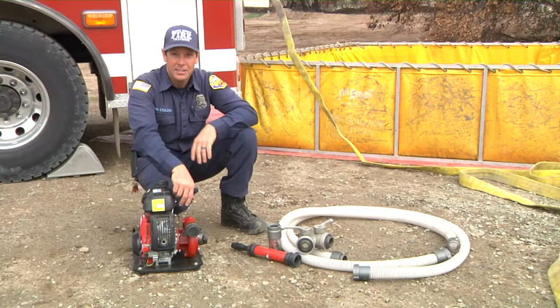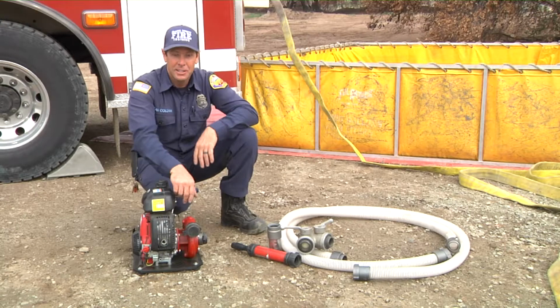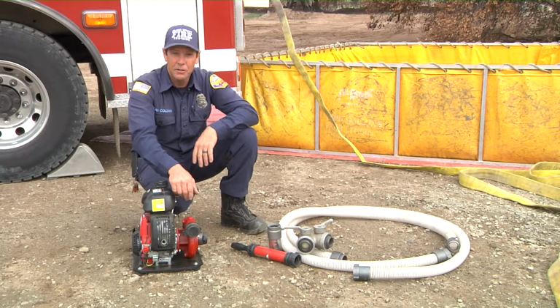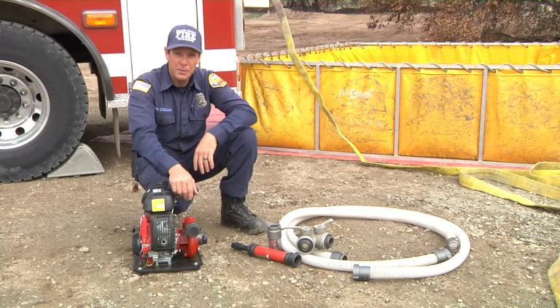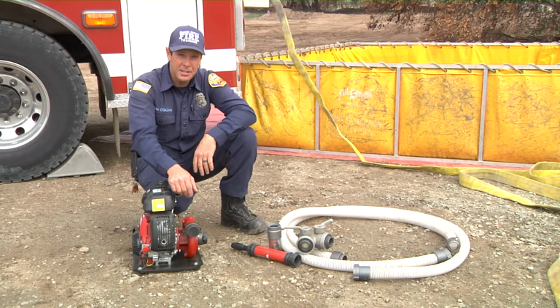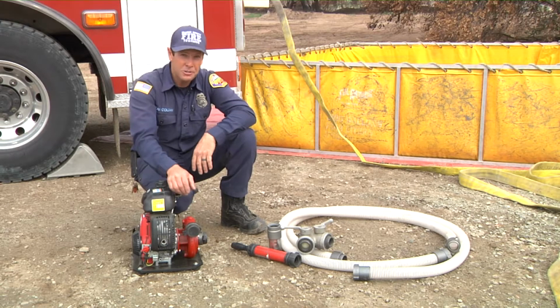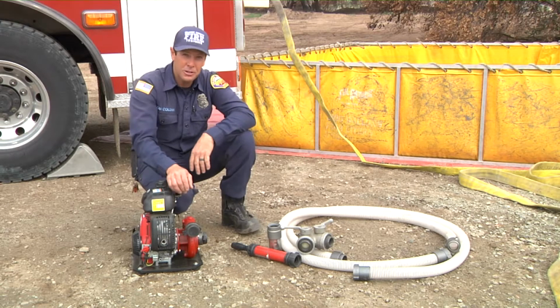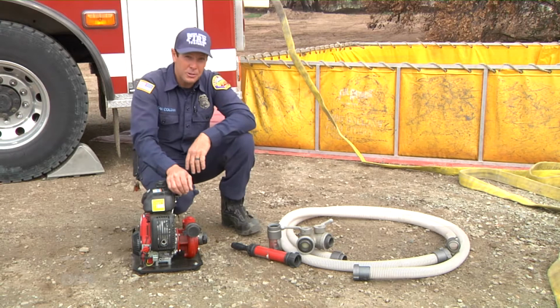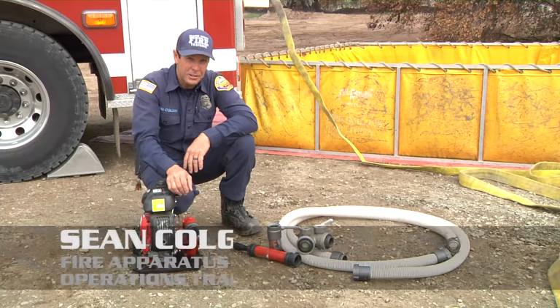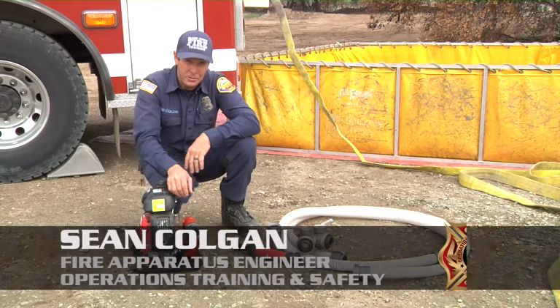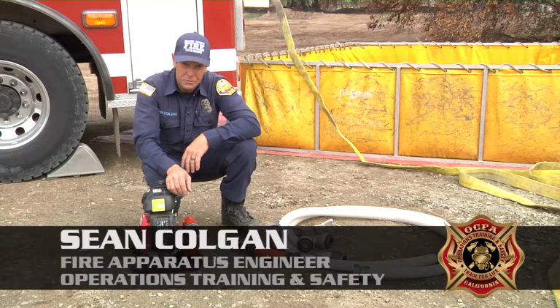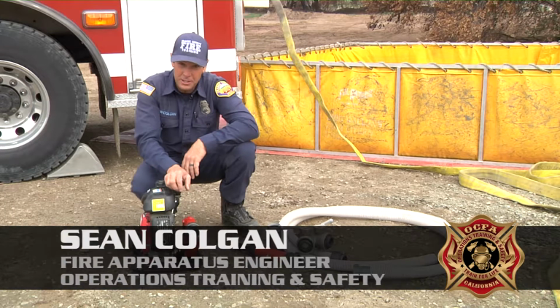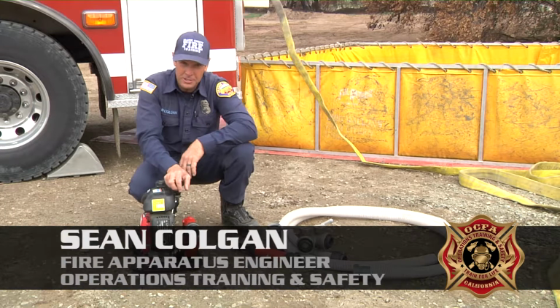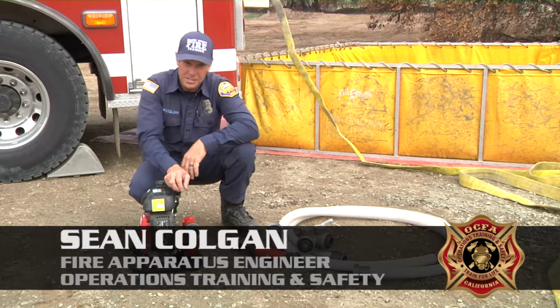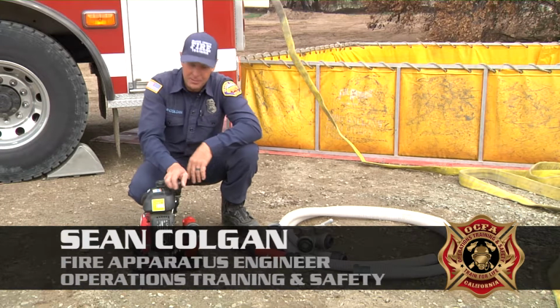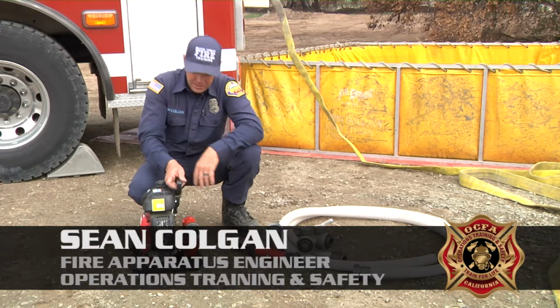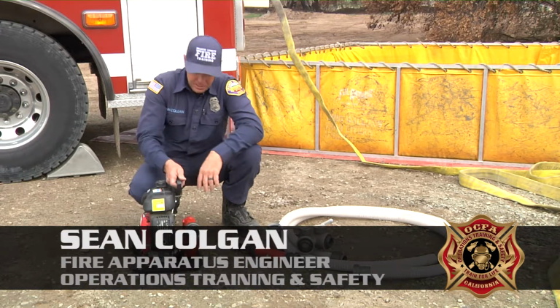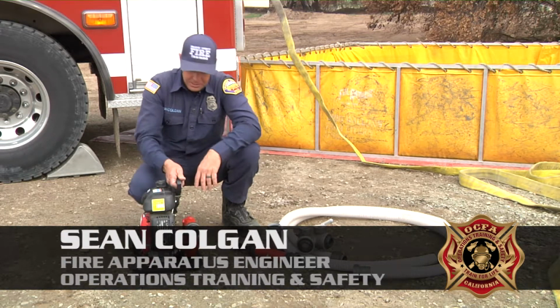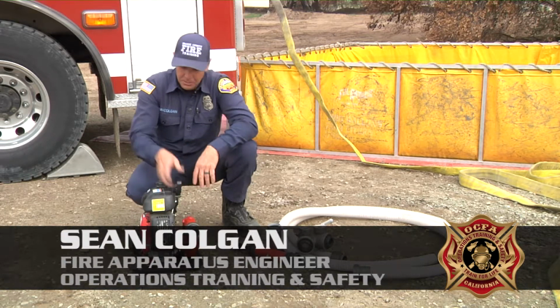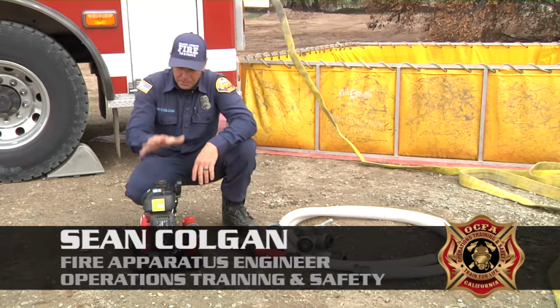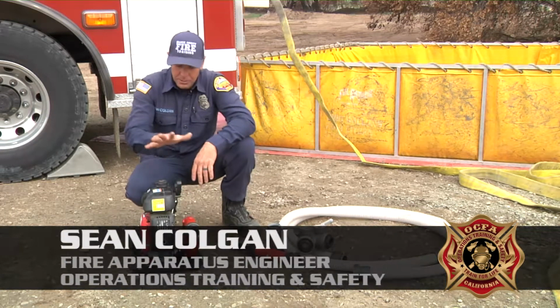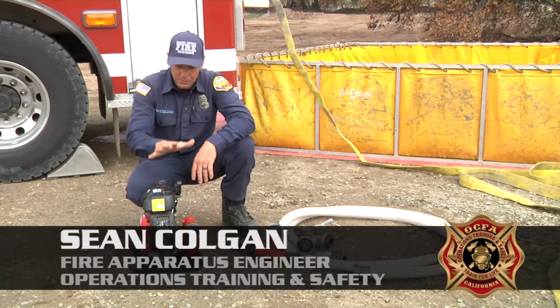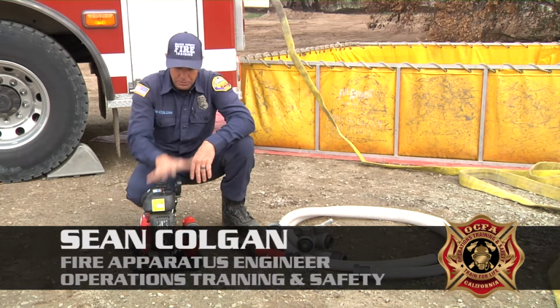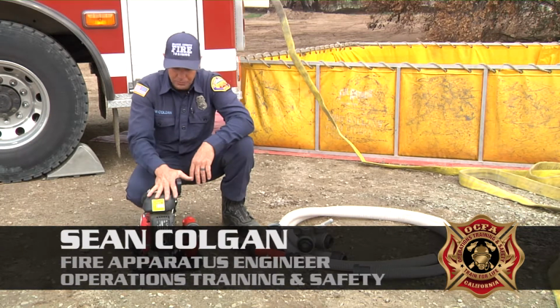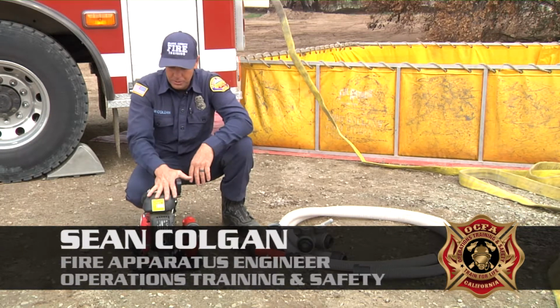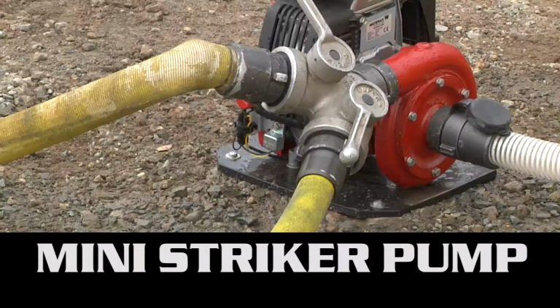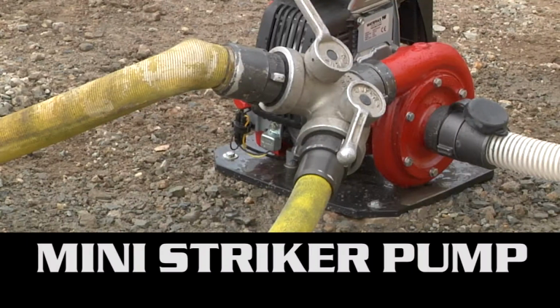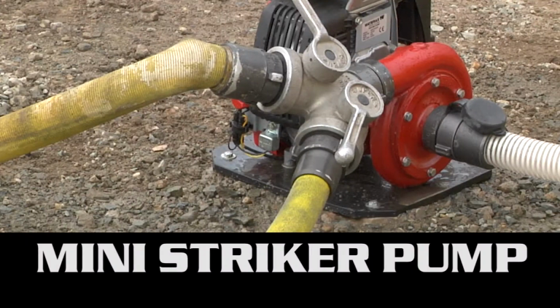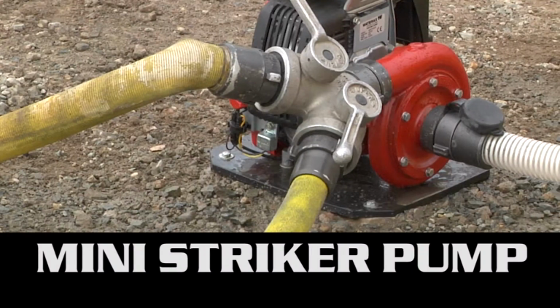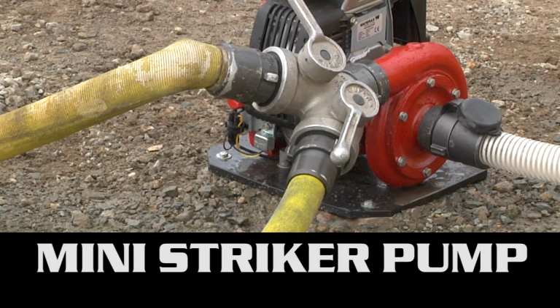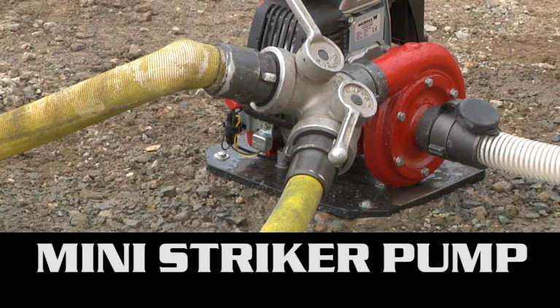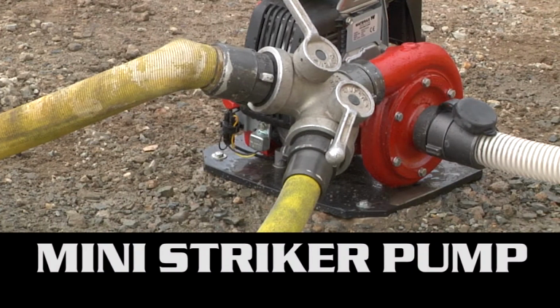Hello everybody, Sean Colgan here with Training and Safety. Today we're going to be going over the mini striker pump.